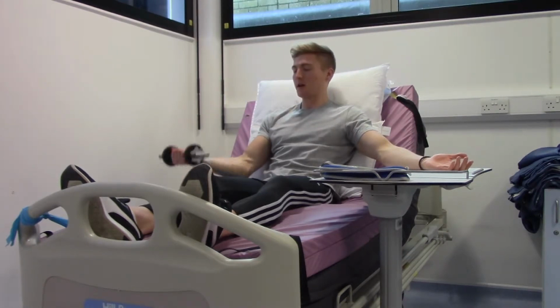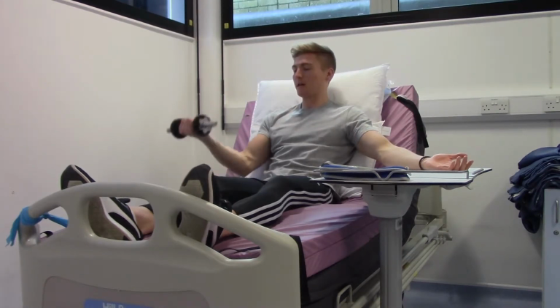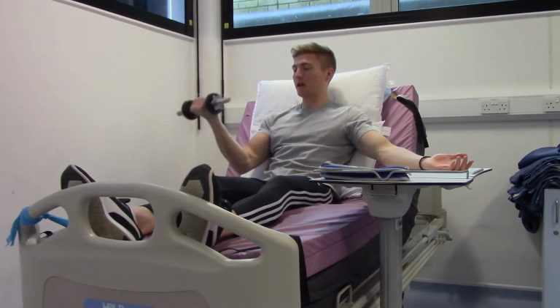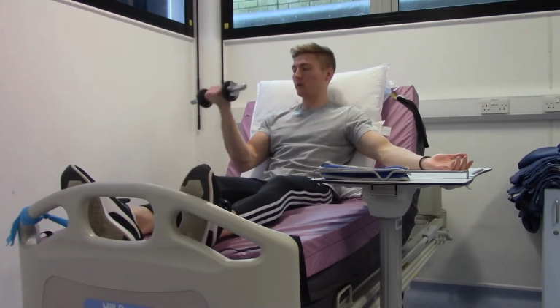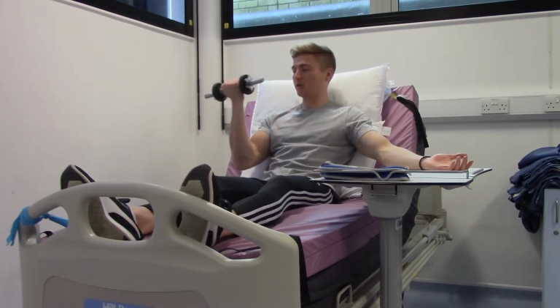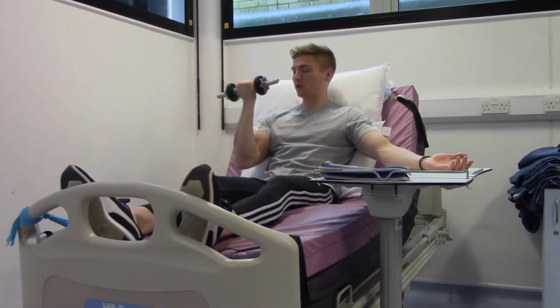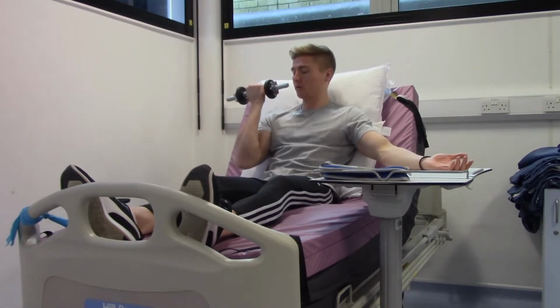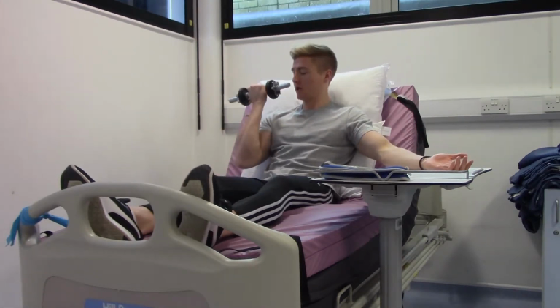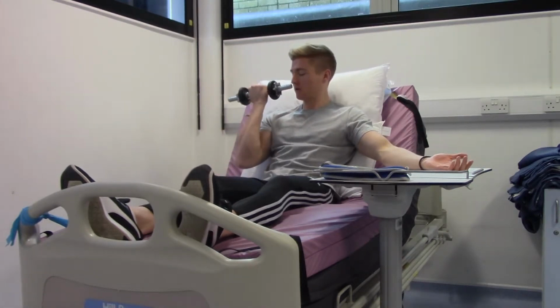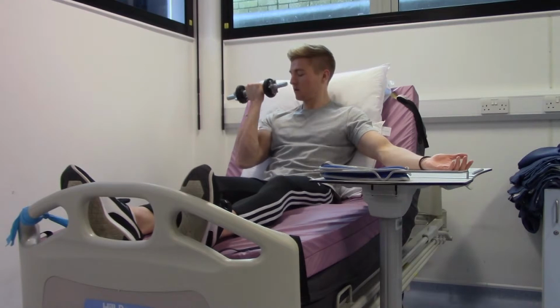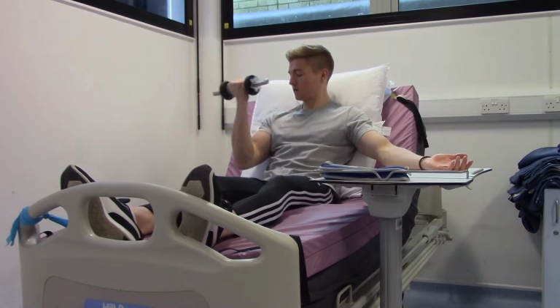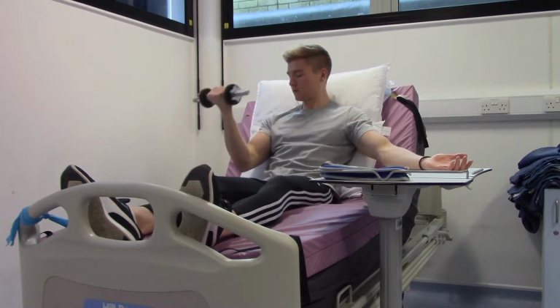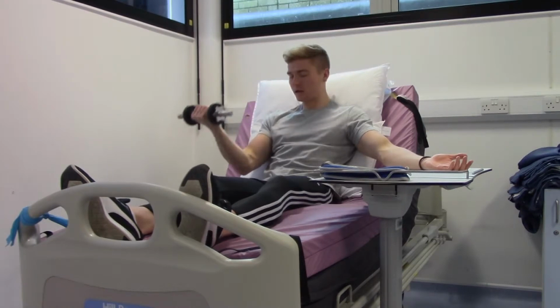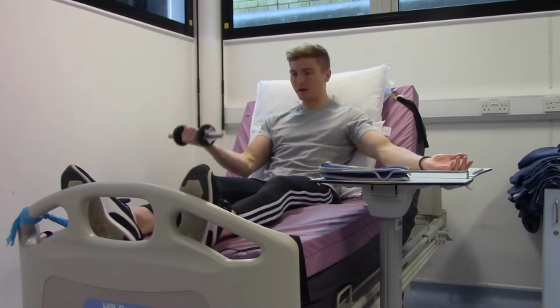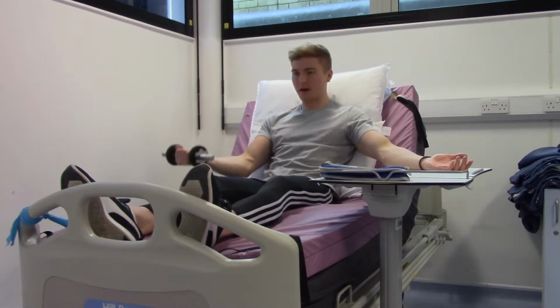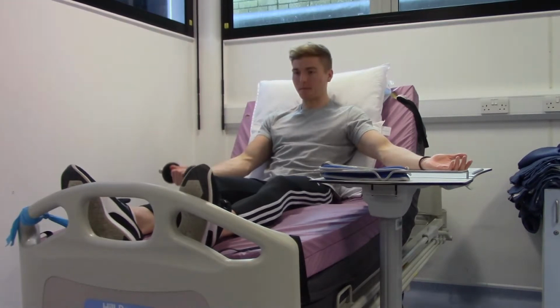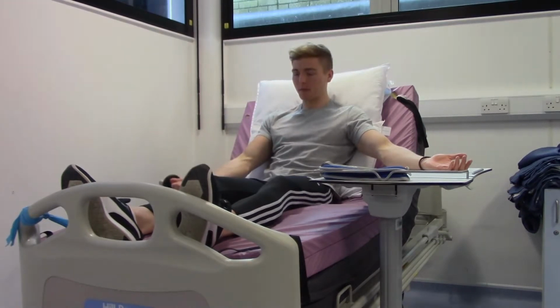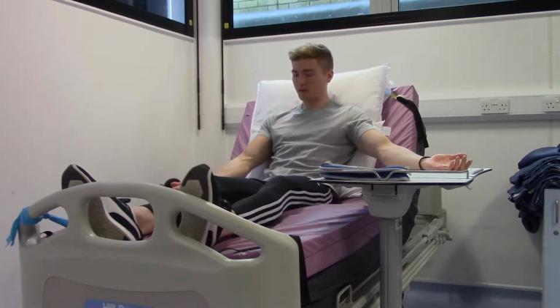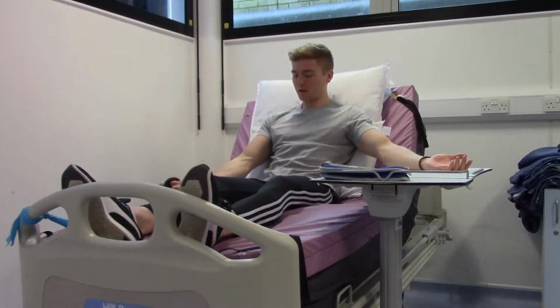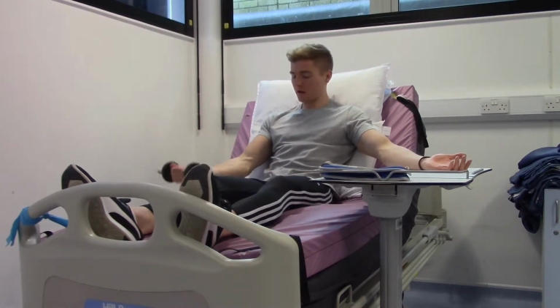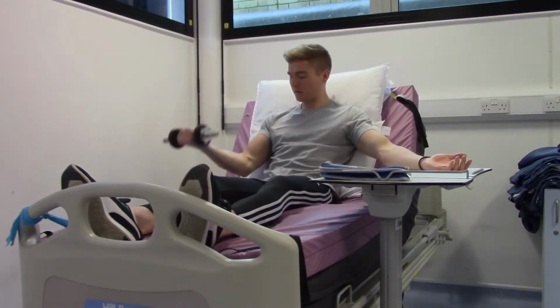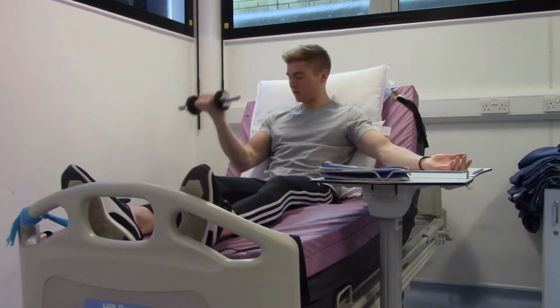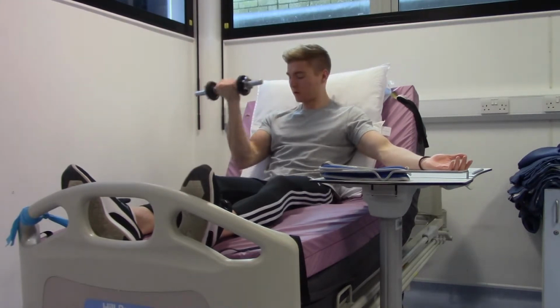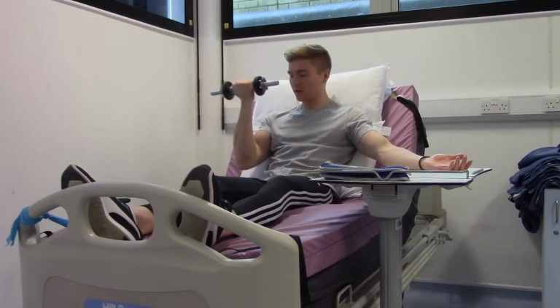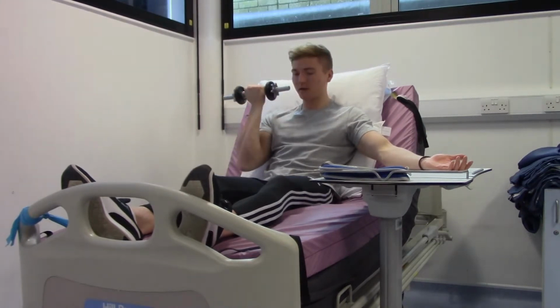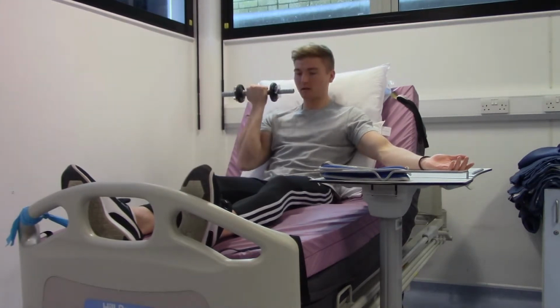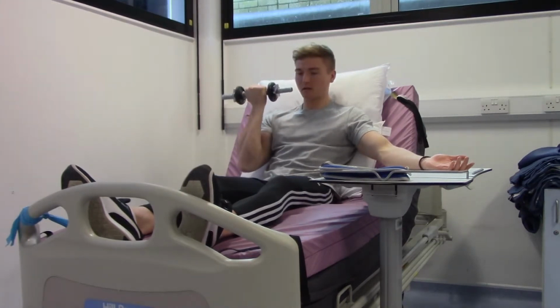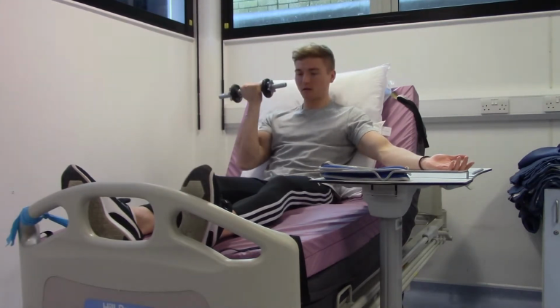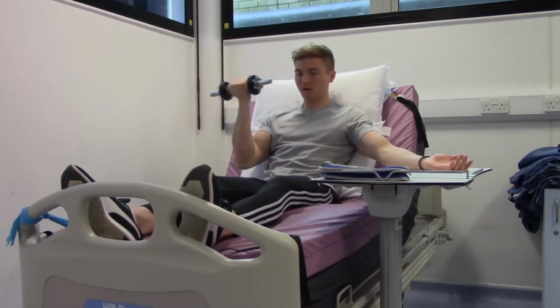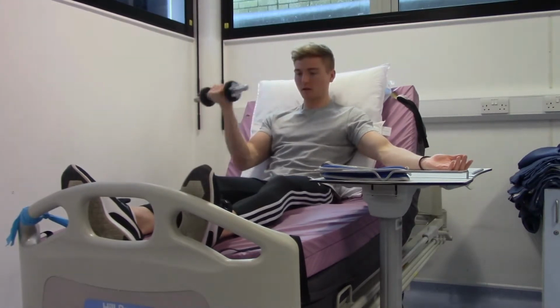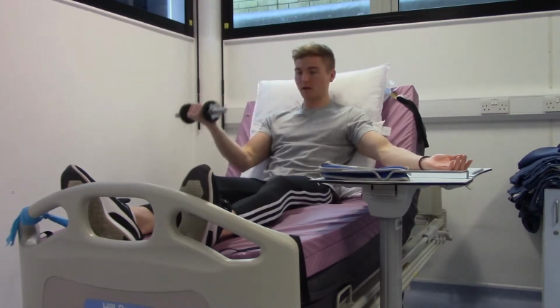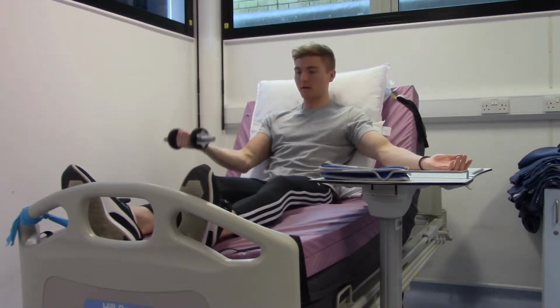Continue the movement: up to your shoulder, then slowly down. Repeat for the full set.